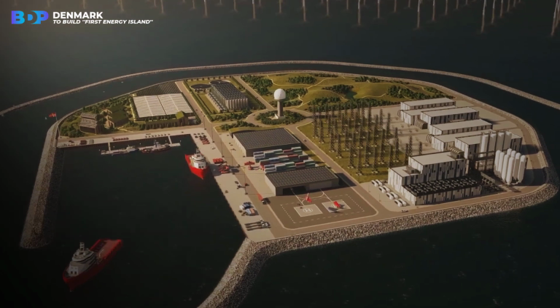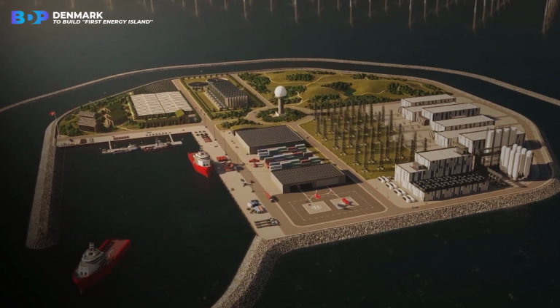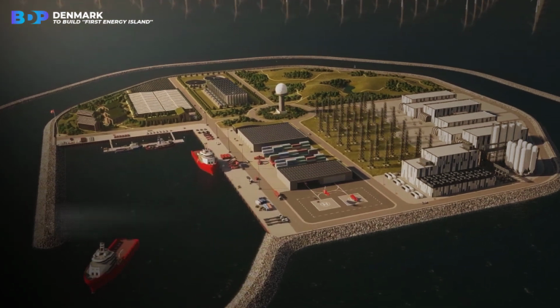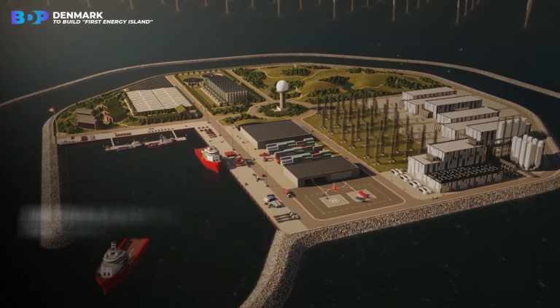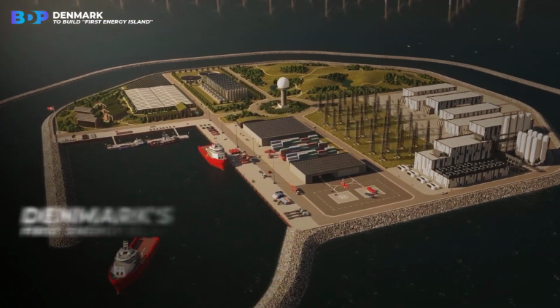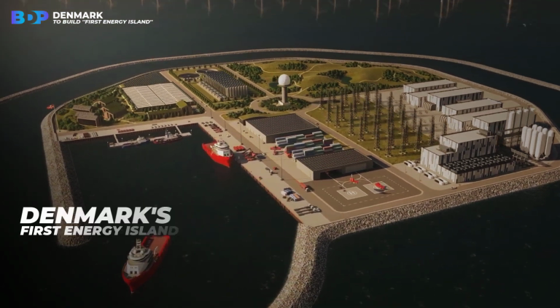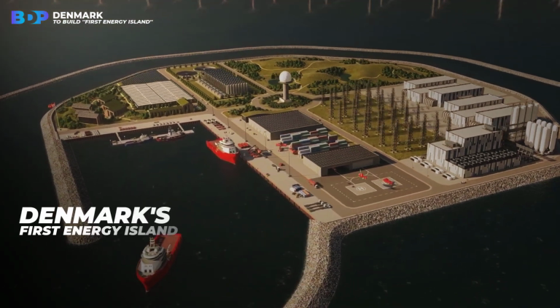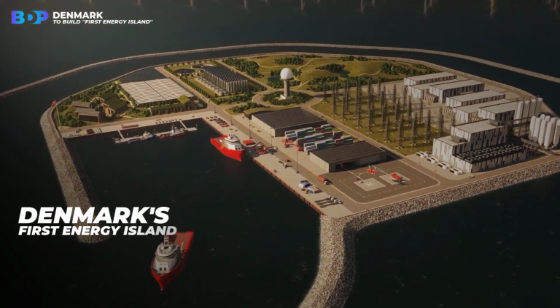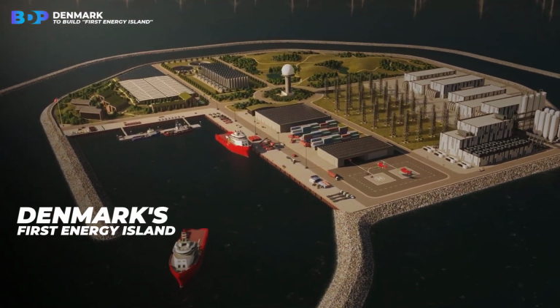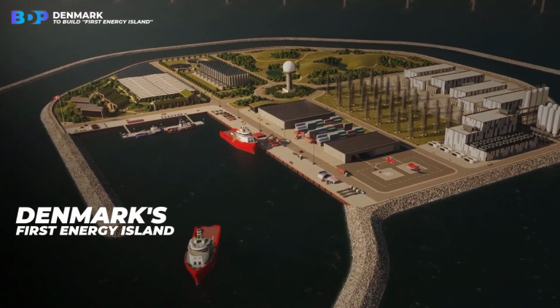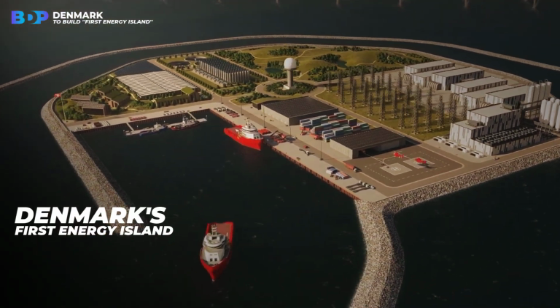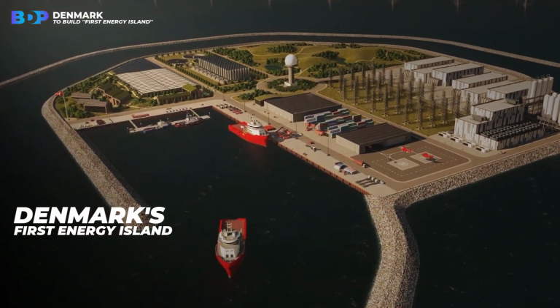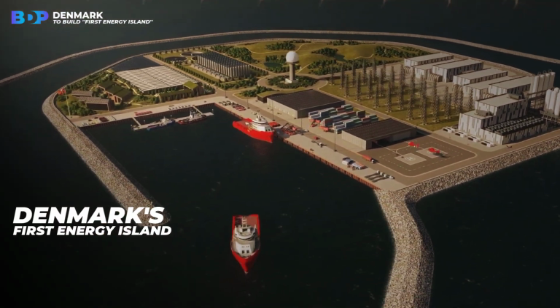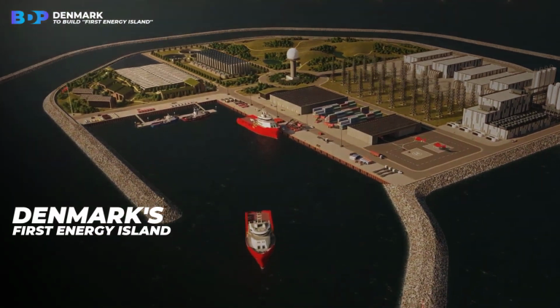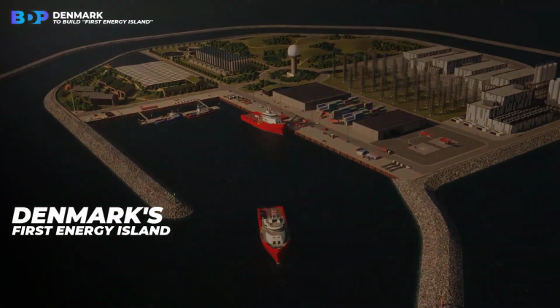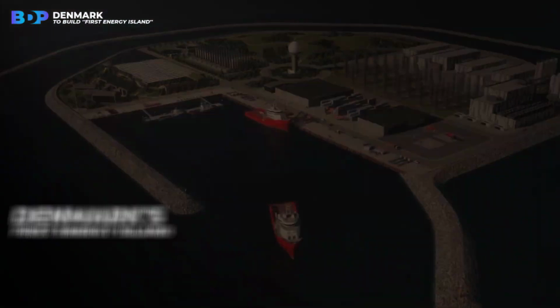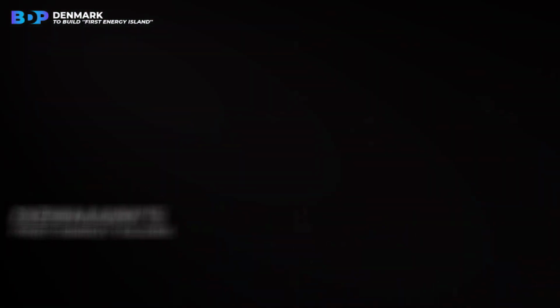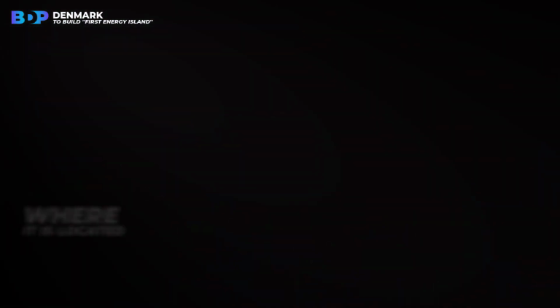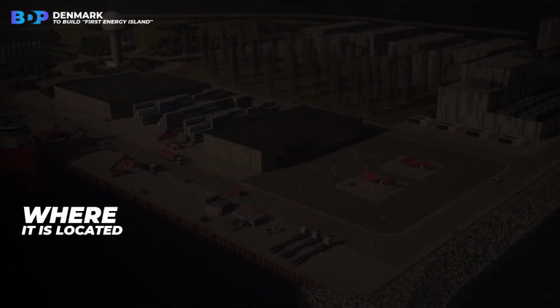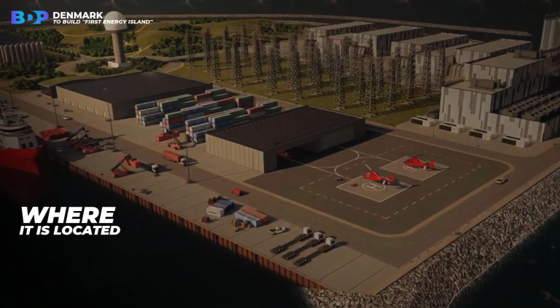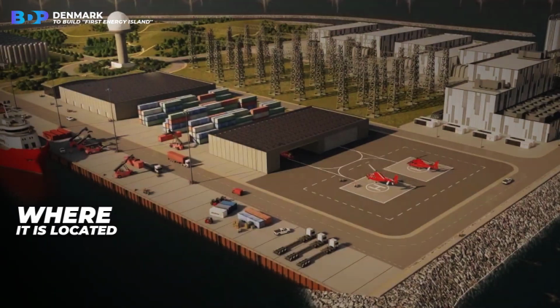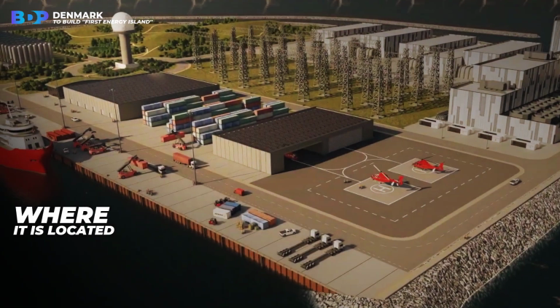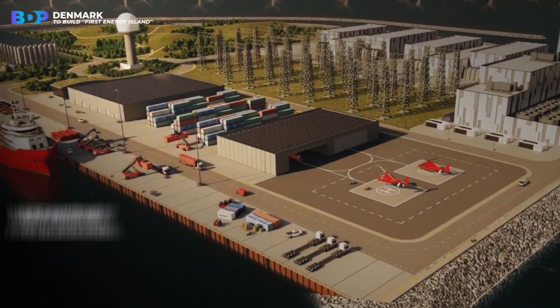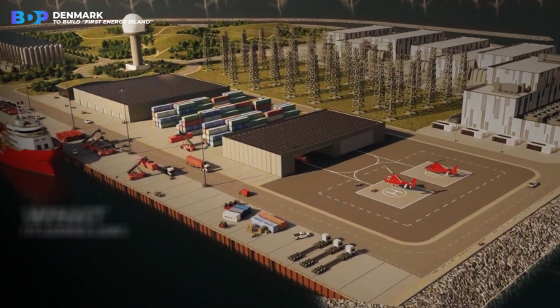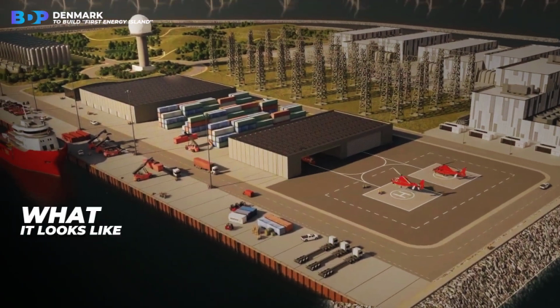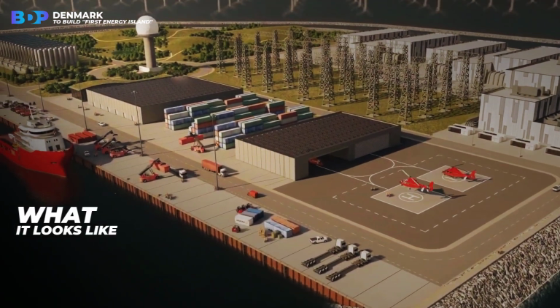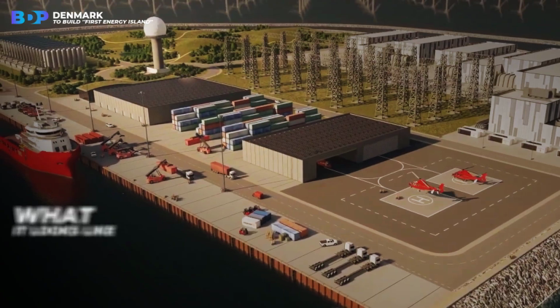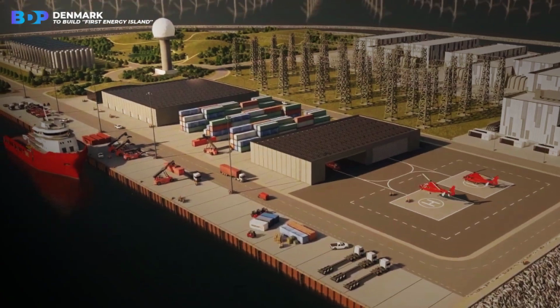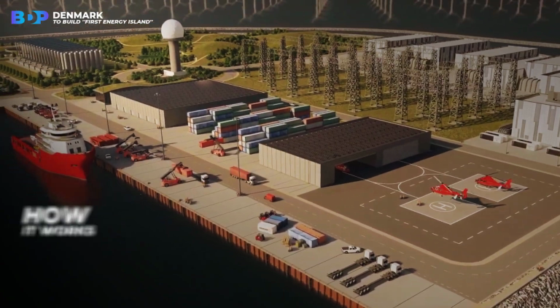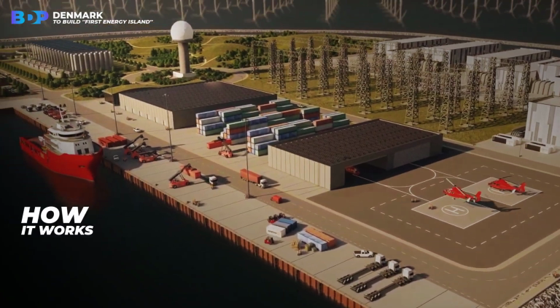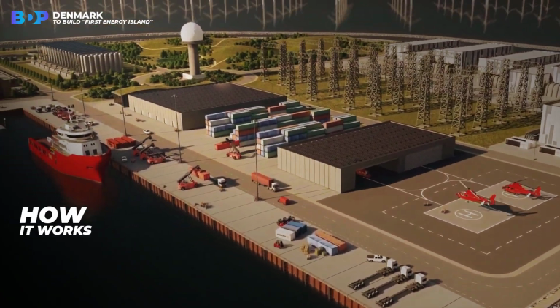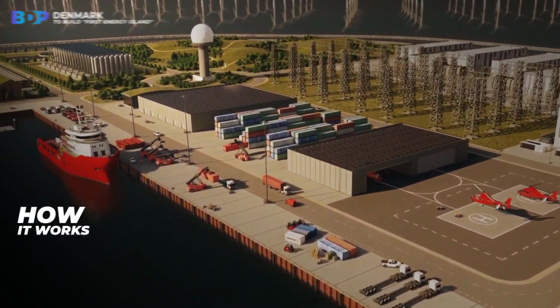Today we will talk about Denmark's first energy island — where it's located, what it looks like, and how it works.